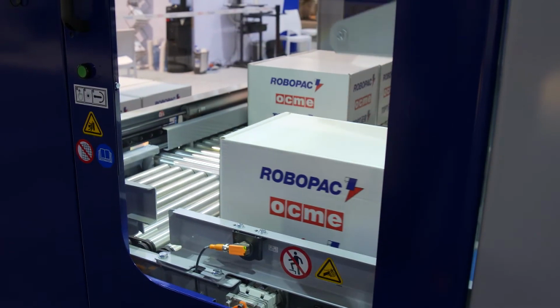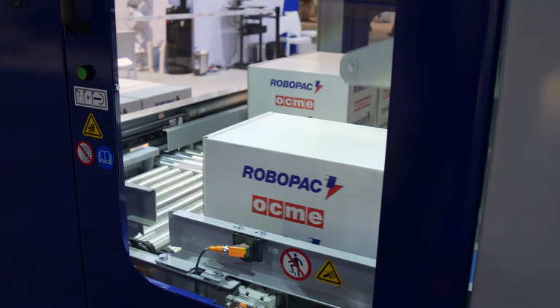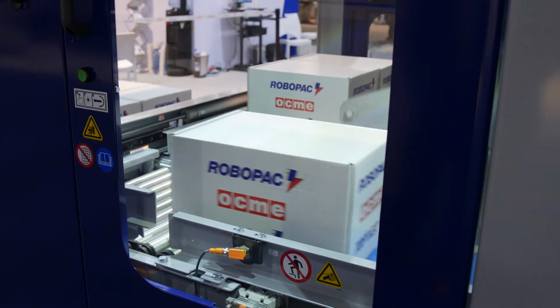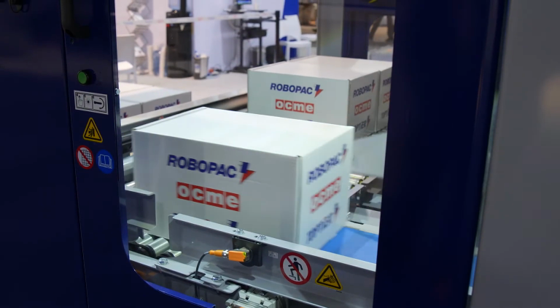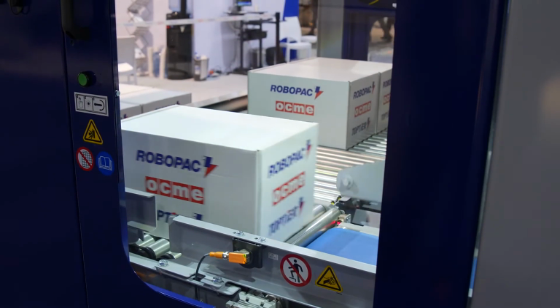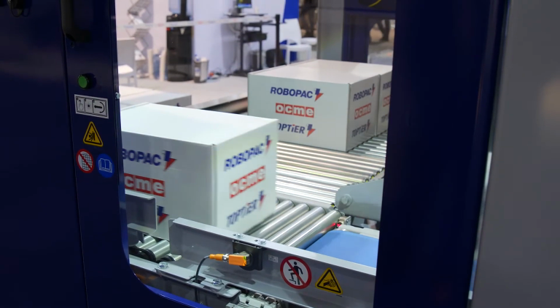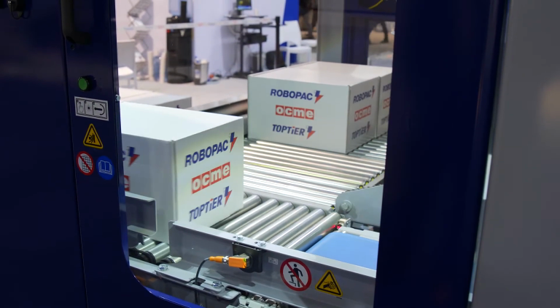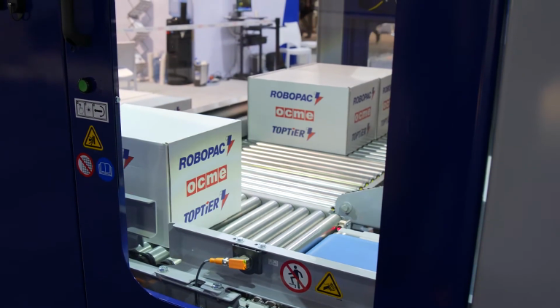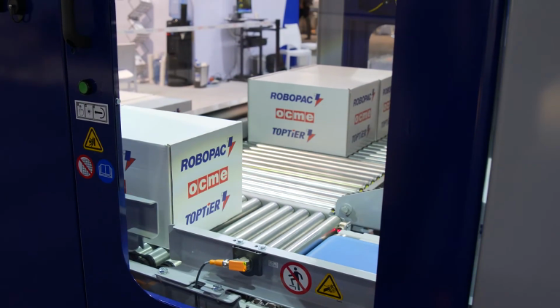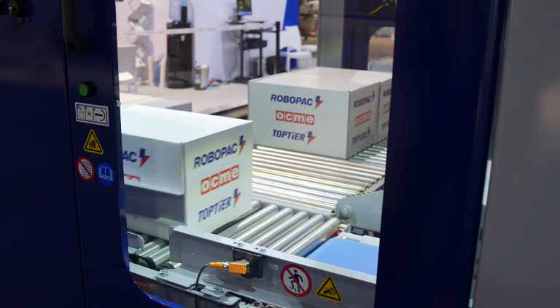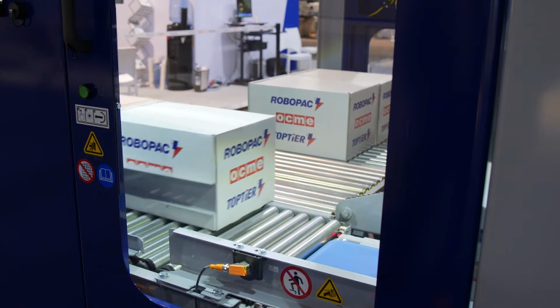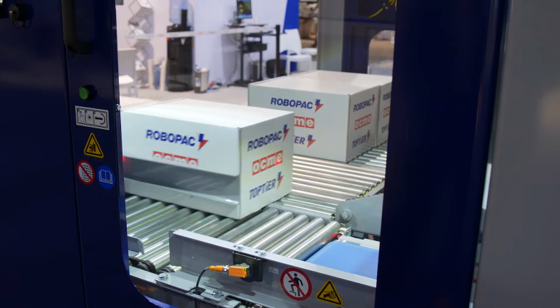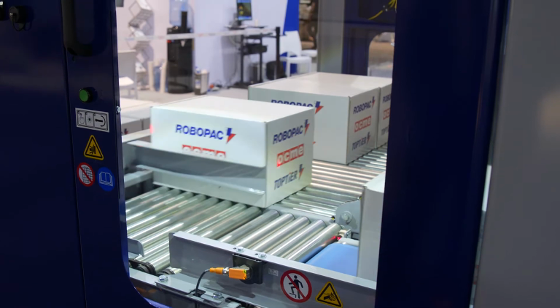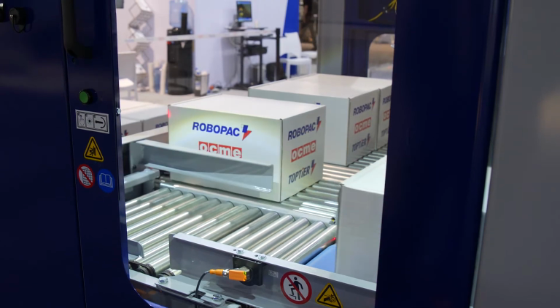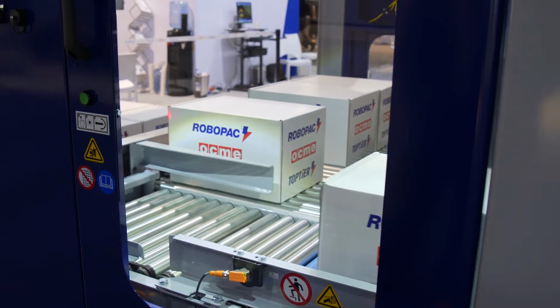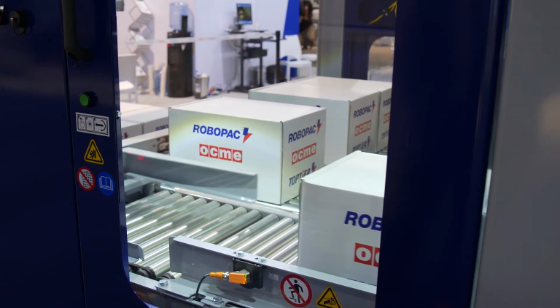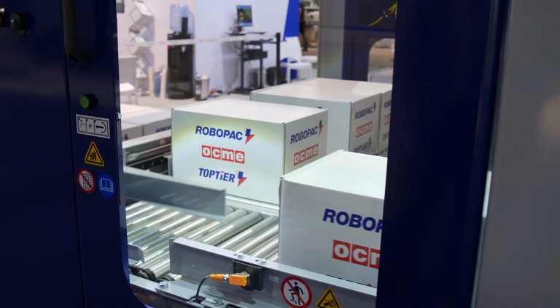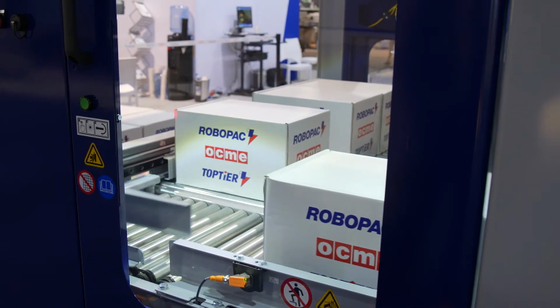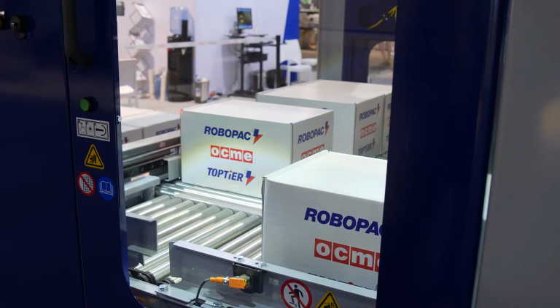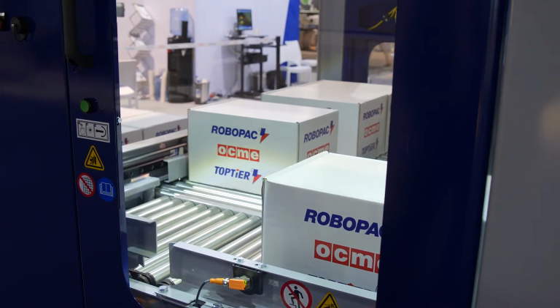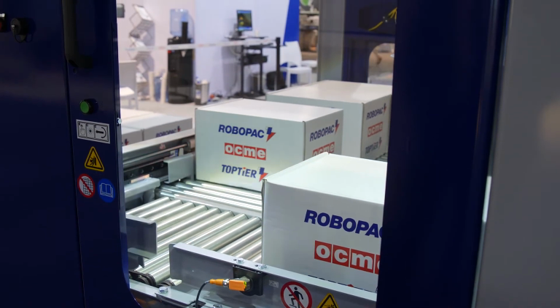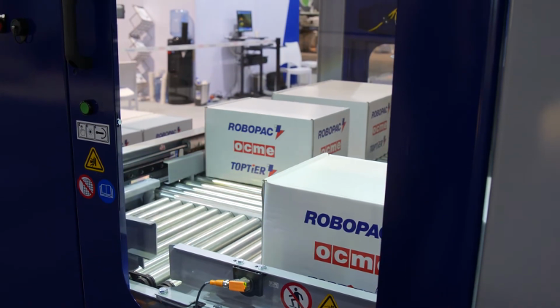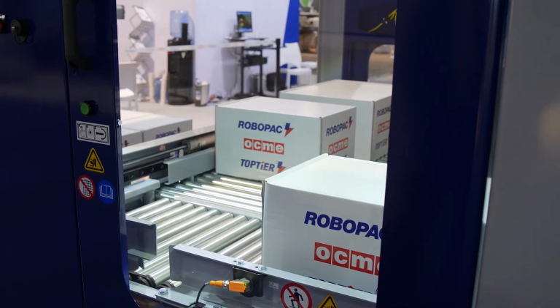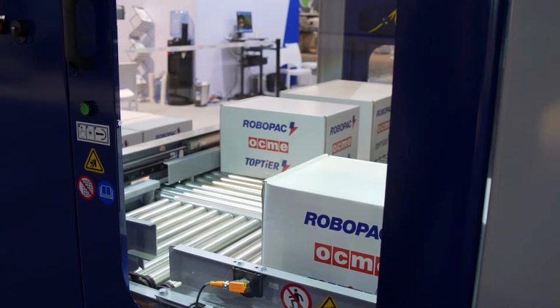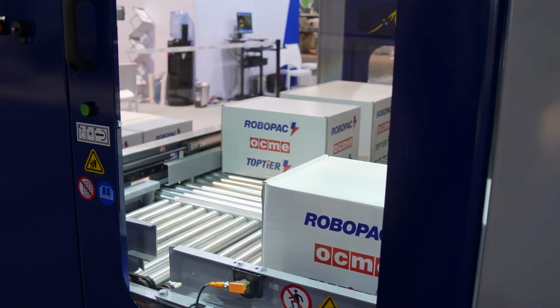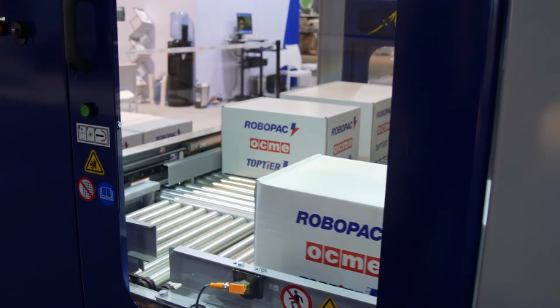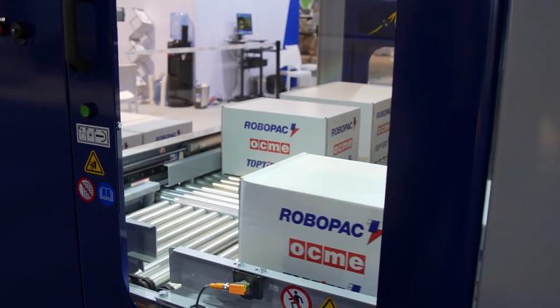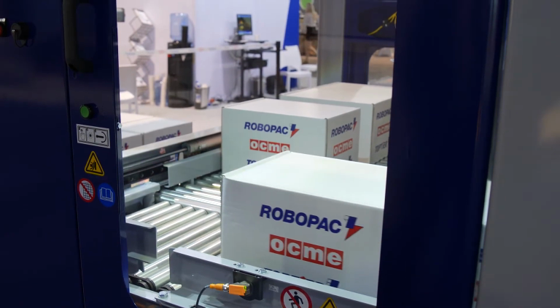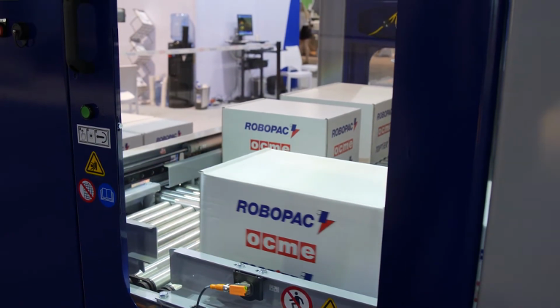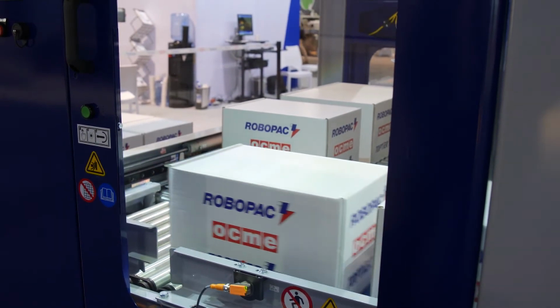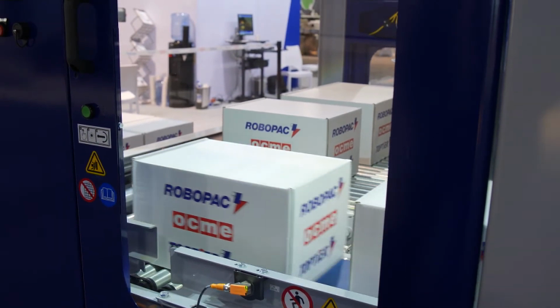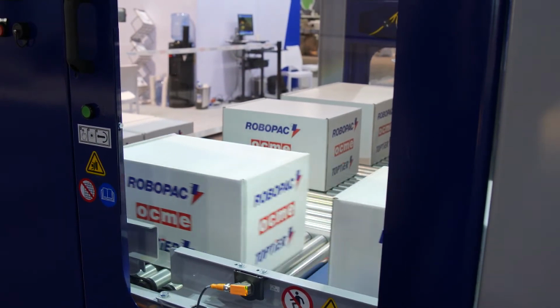With the economy and footprint in mind, the pick-and-place will yield a fast ROI on any production line in any space.